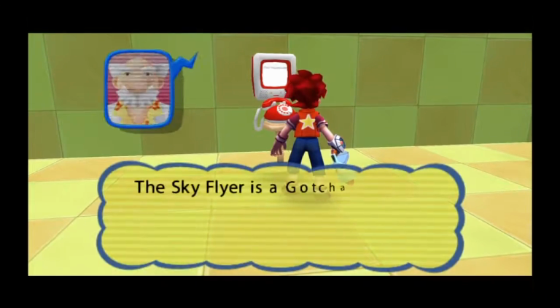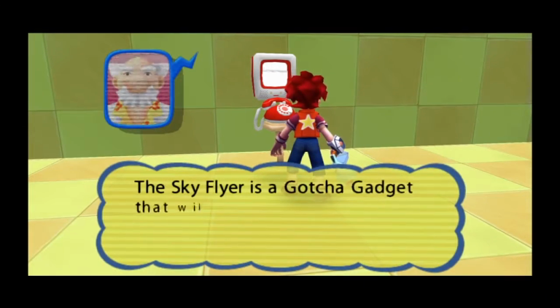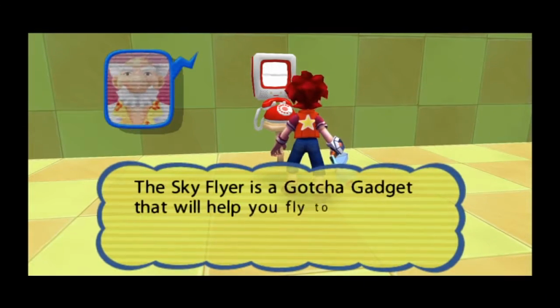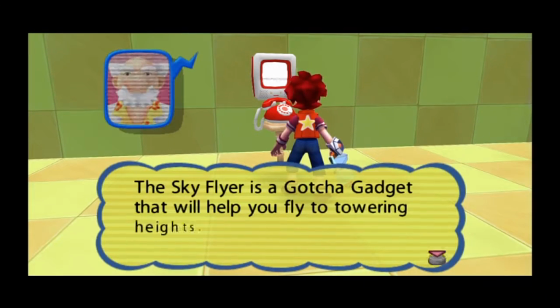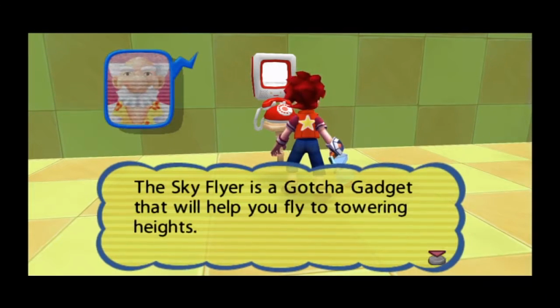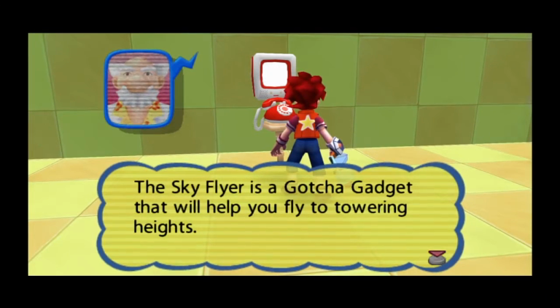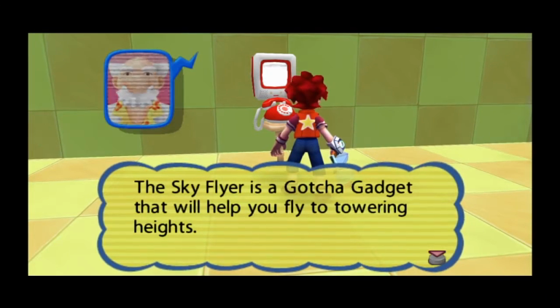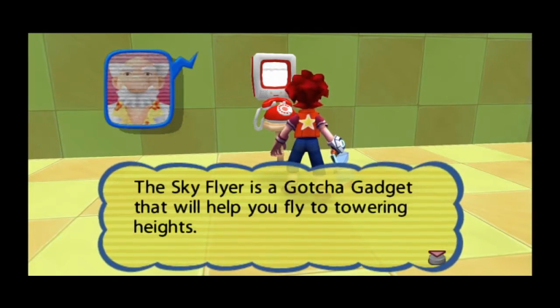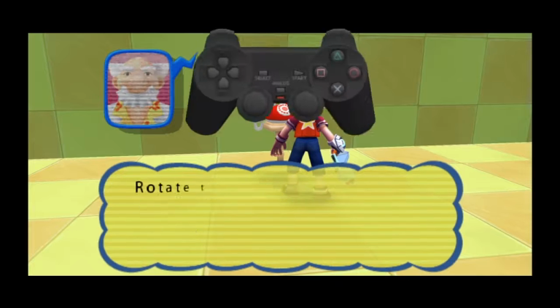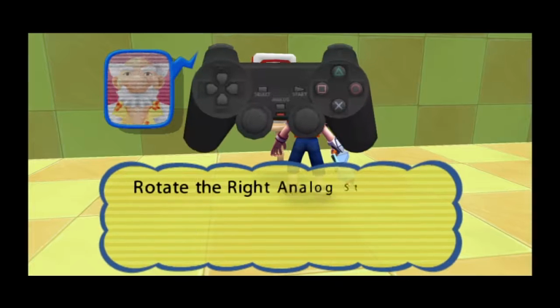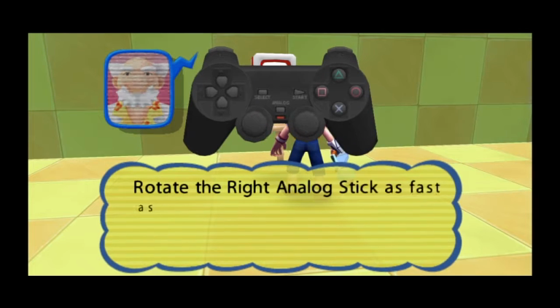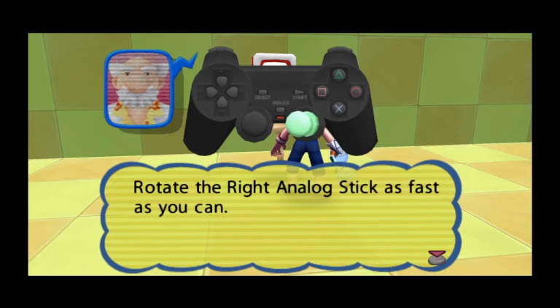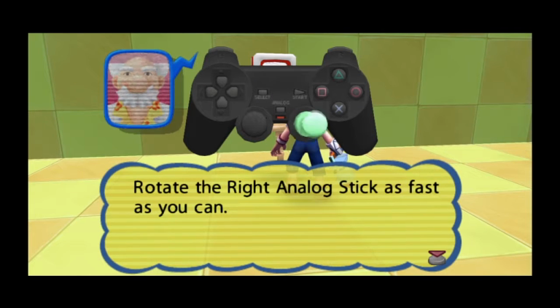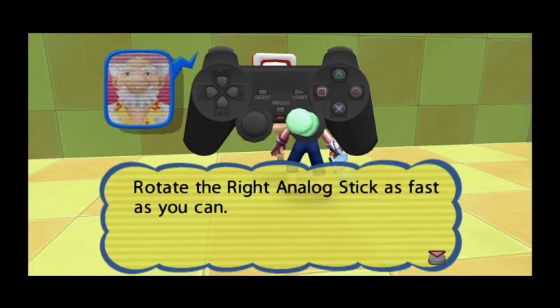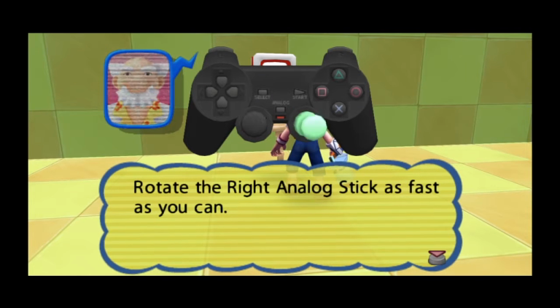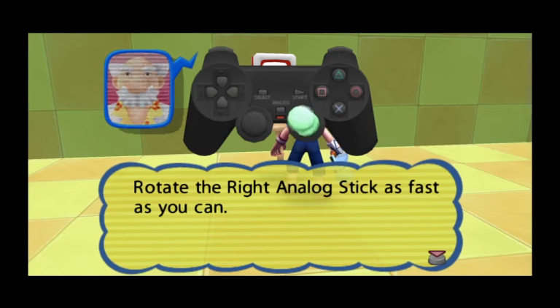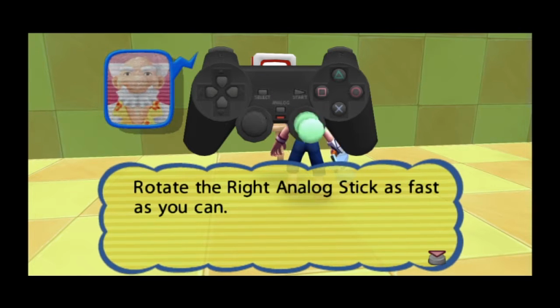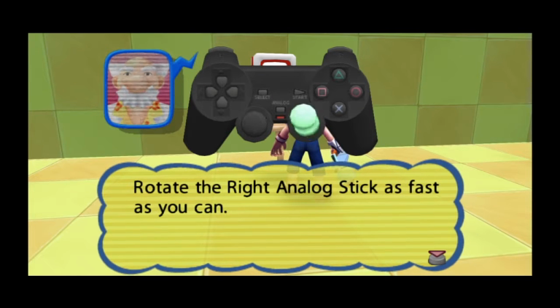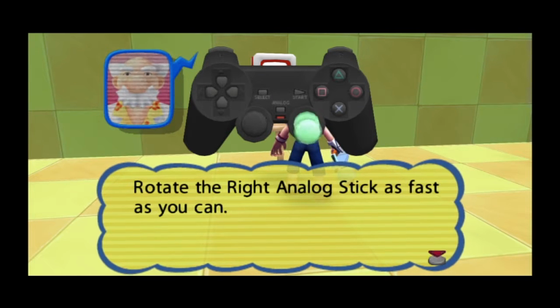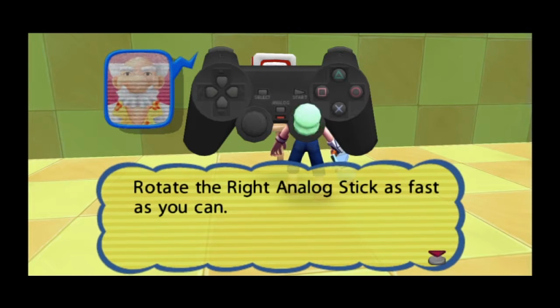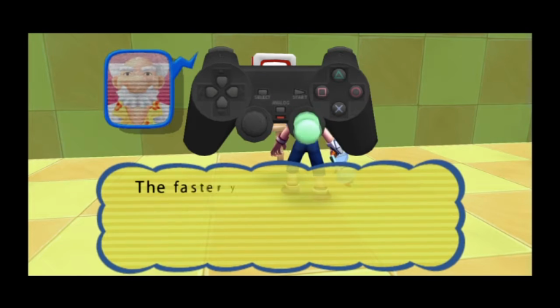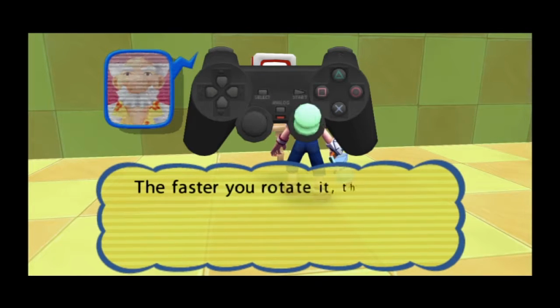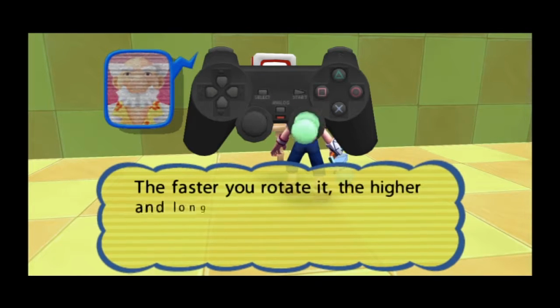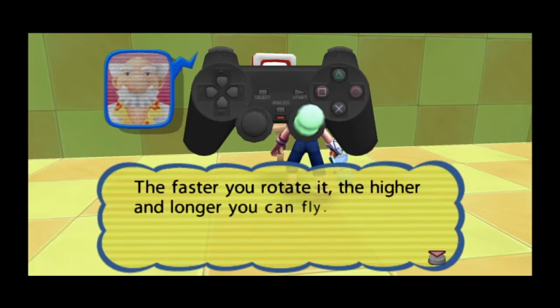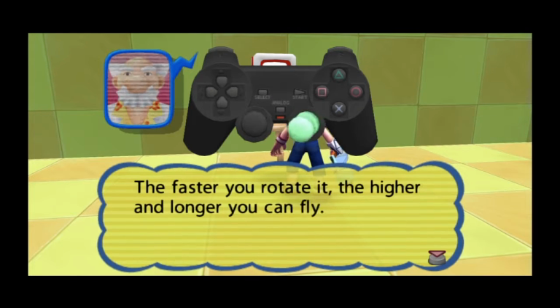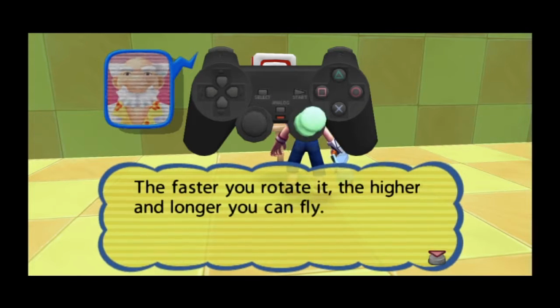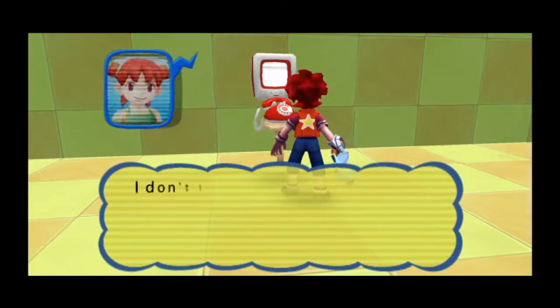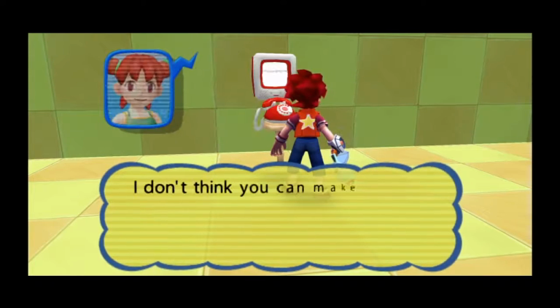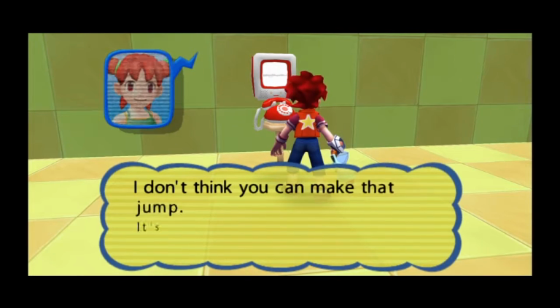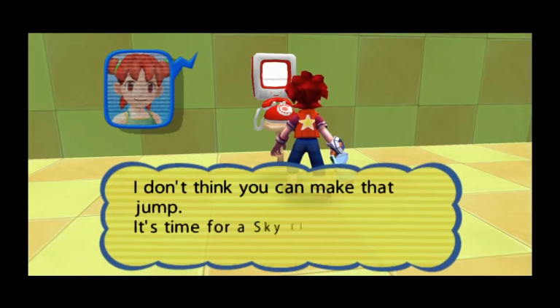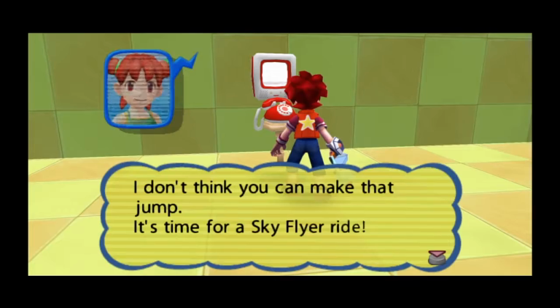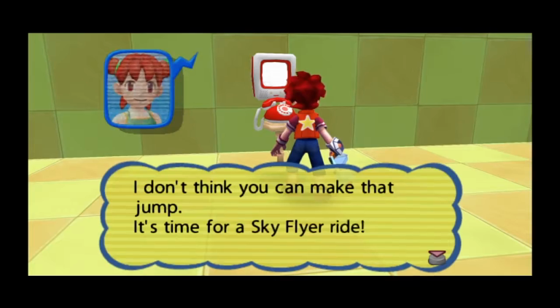The Skyflyer is a gadget where you rotate the right analog stick — the faster you rotate it, the better. I don't think you can make that jump.